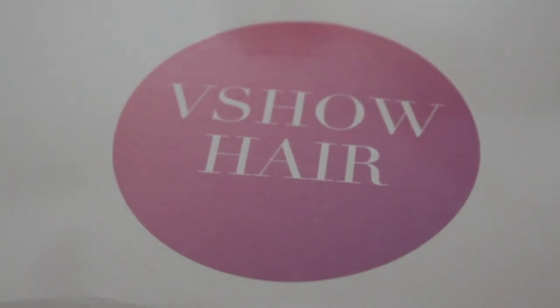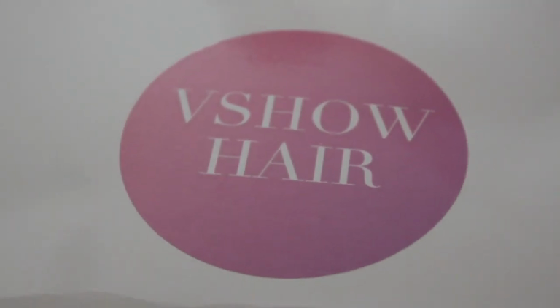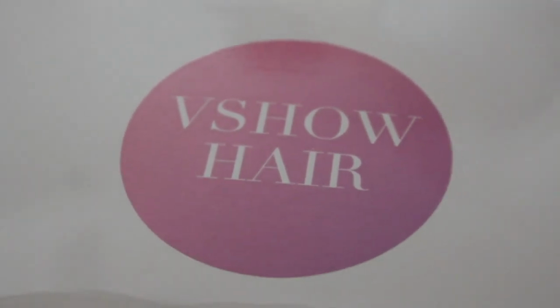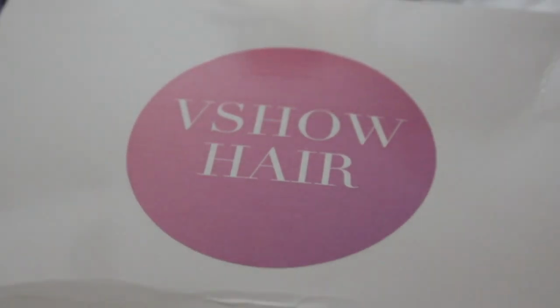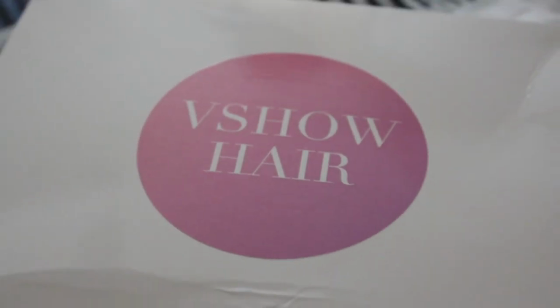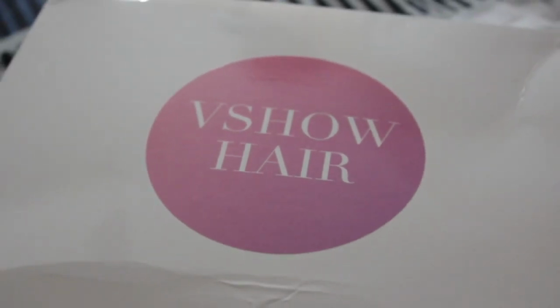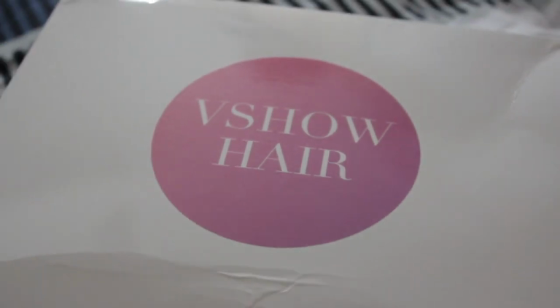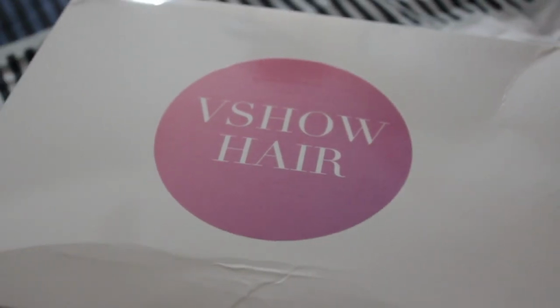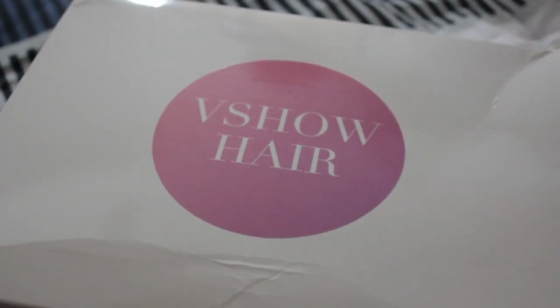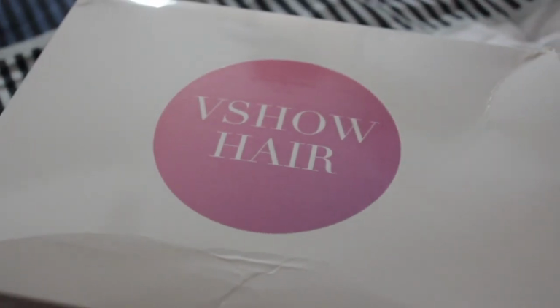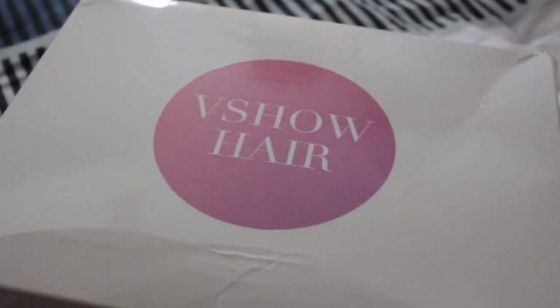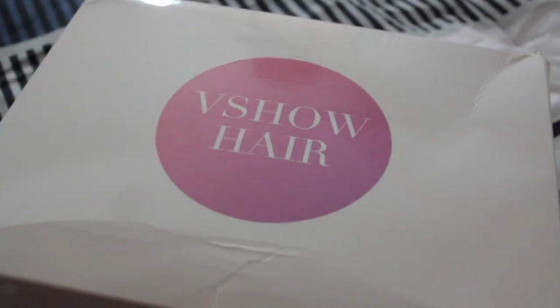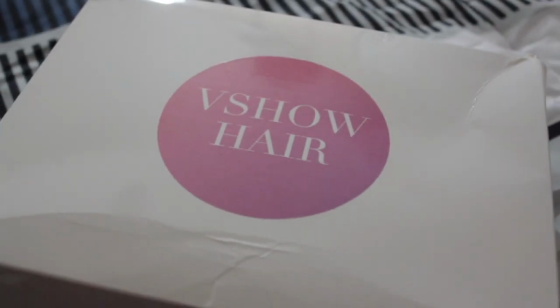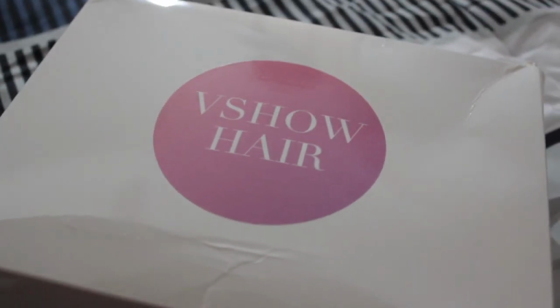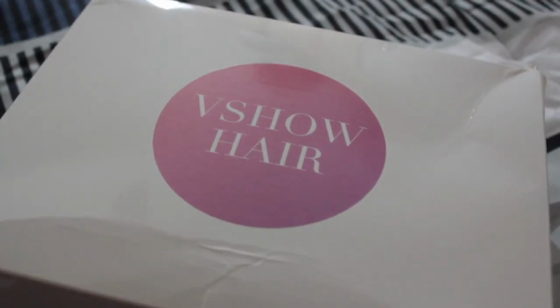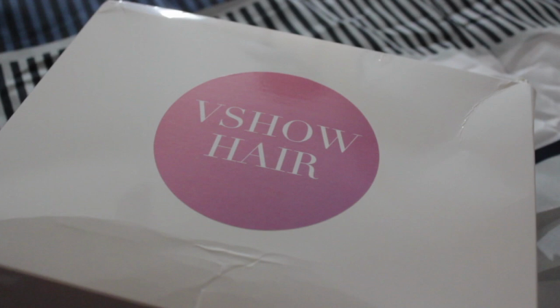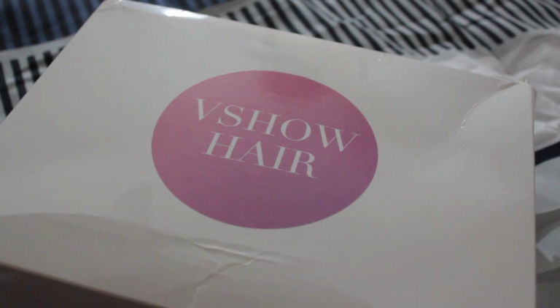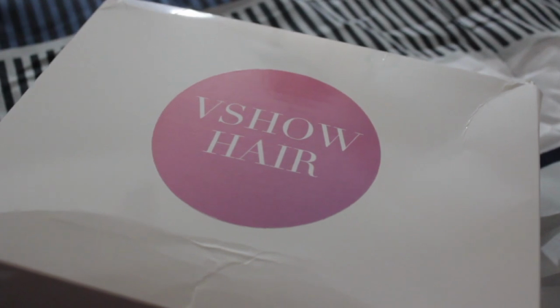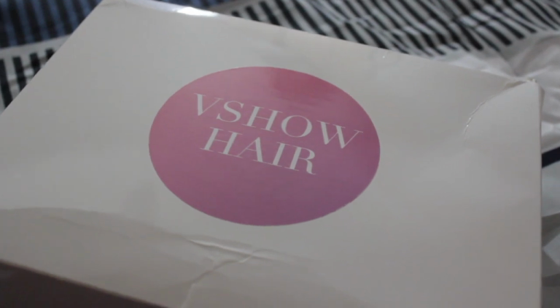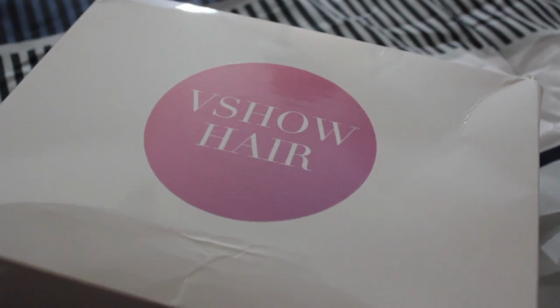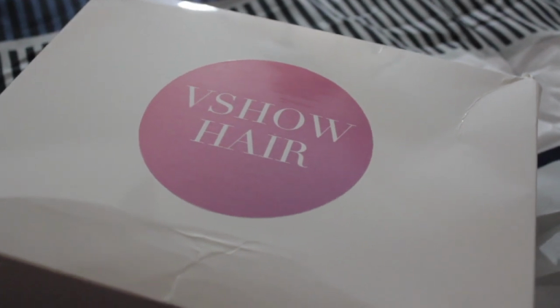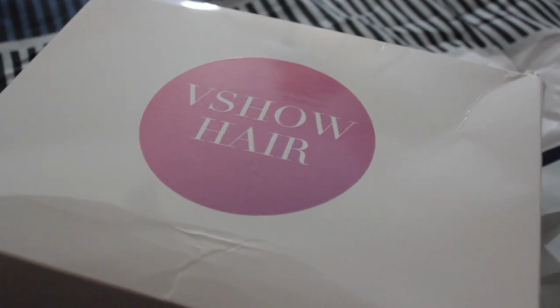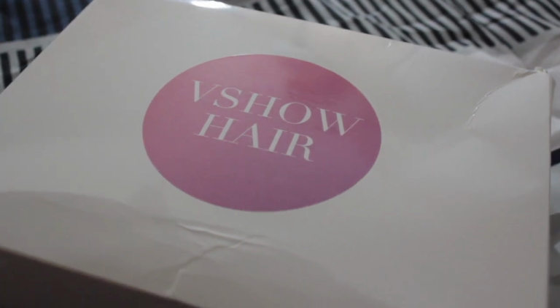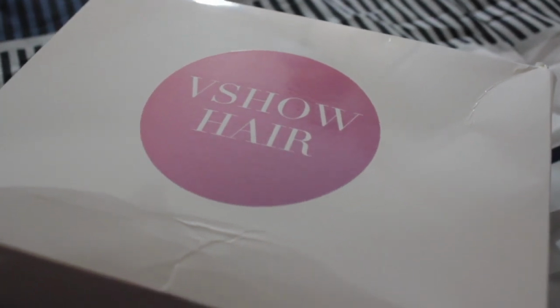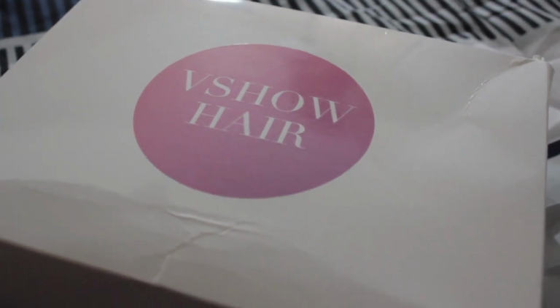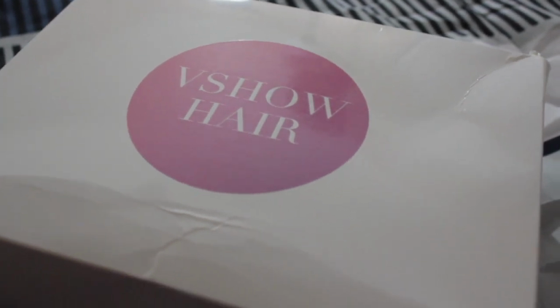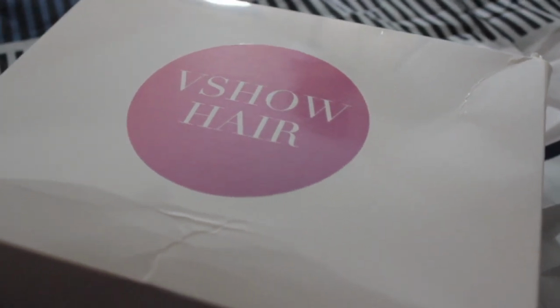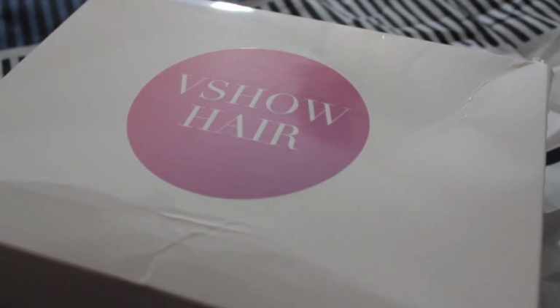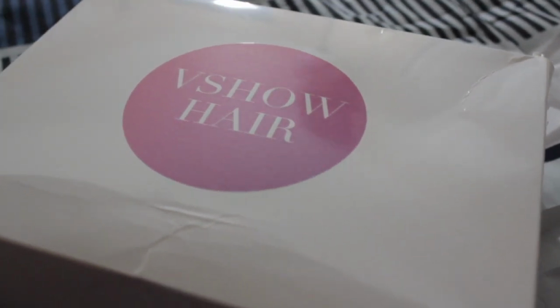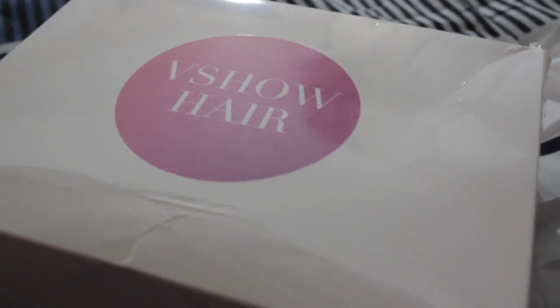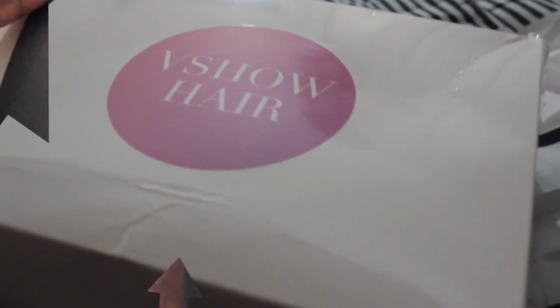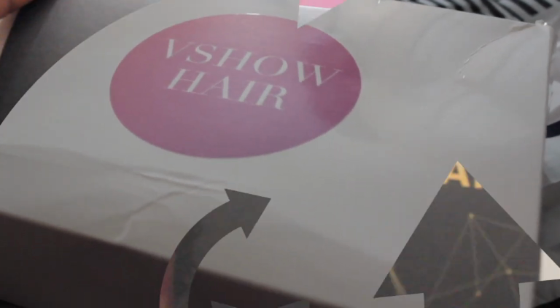Today I'm going to be introducing this company, V Show Hair, that sent me this gorgeous, very natural wig.